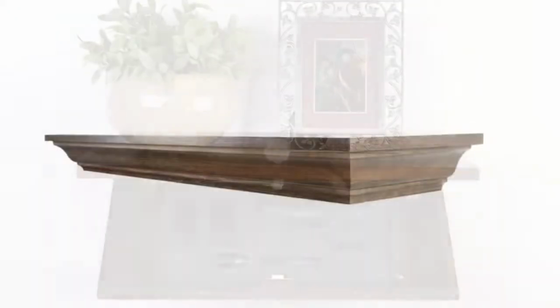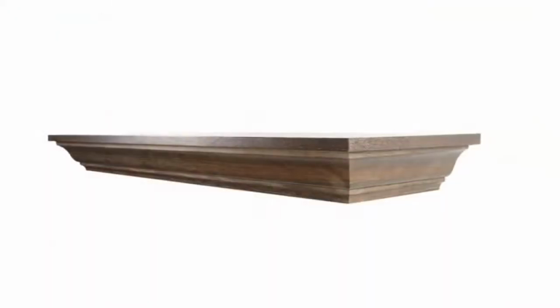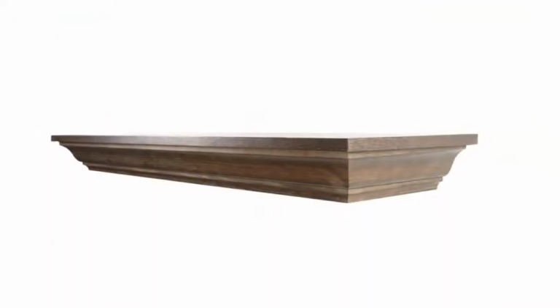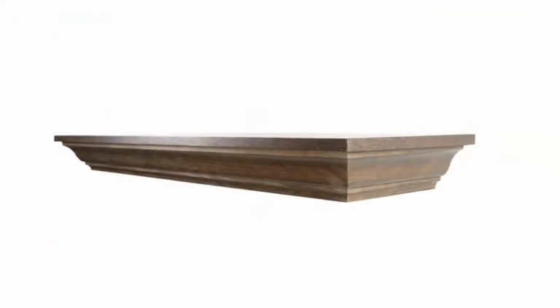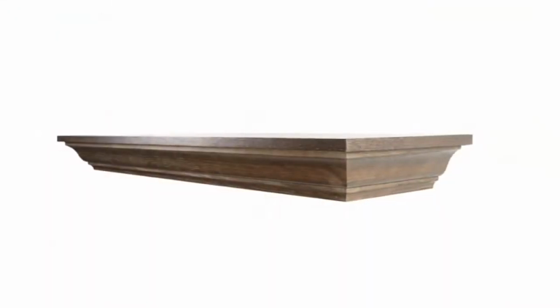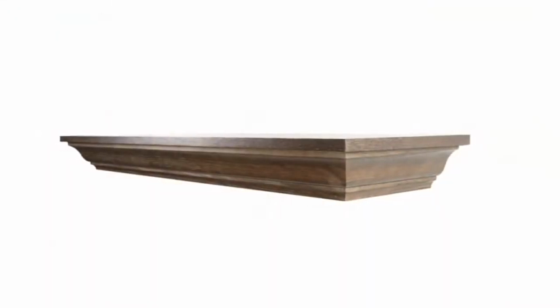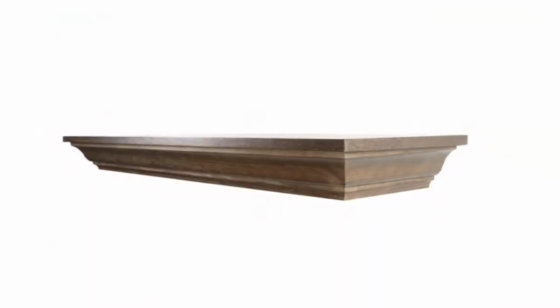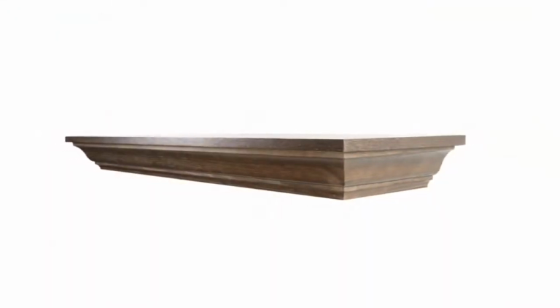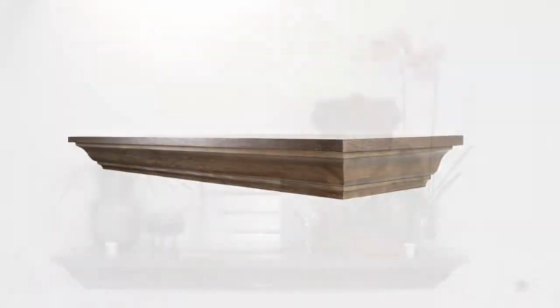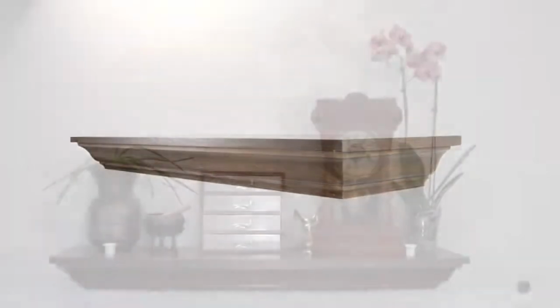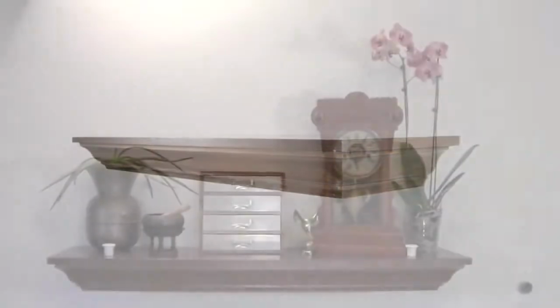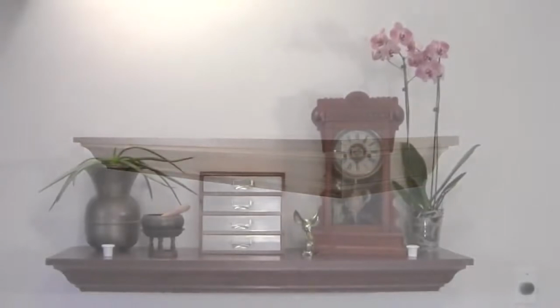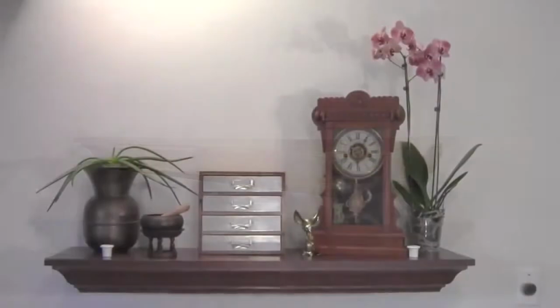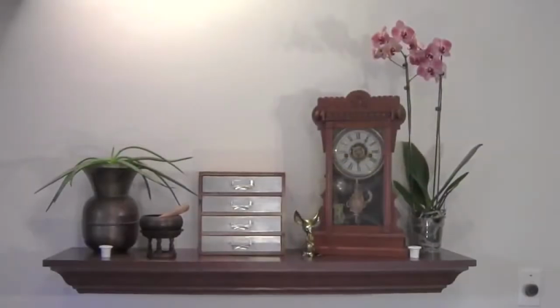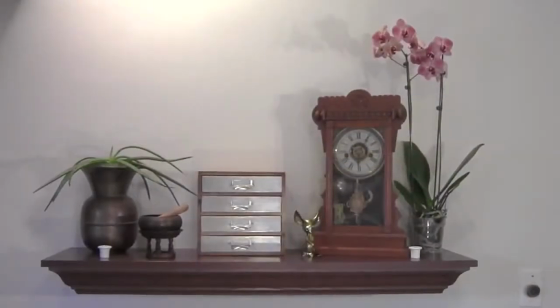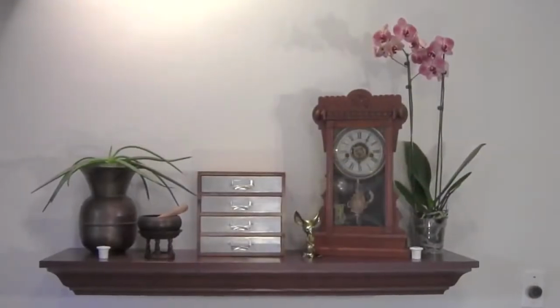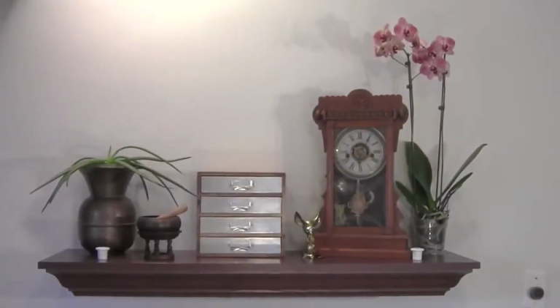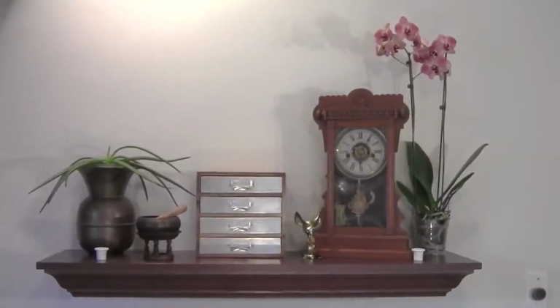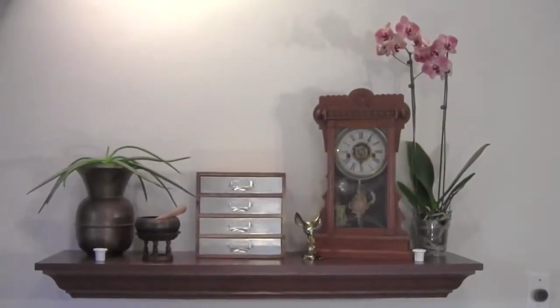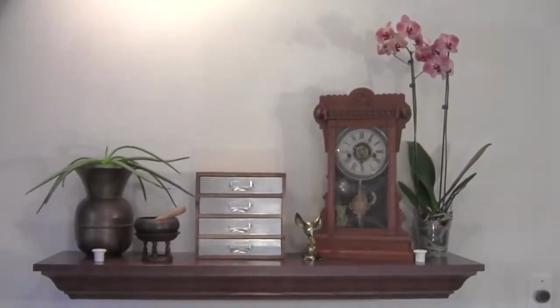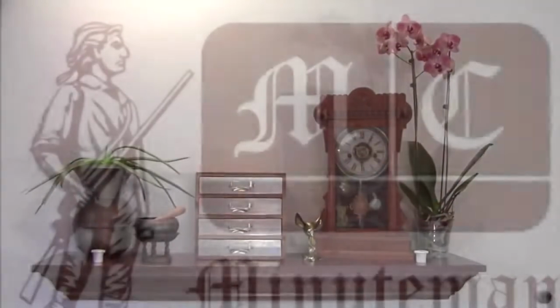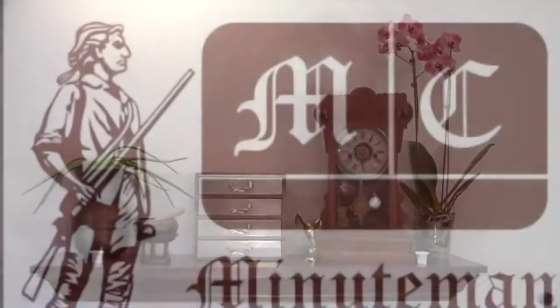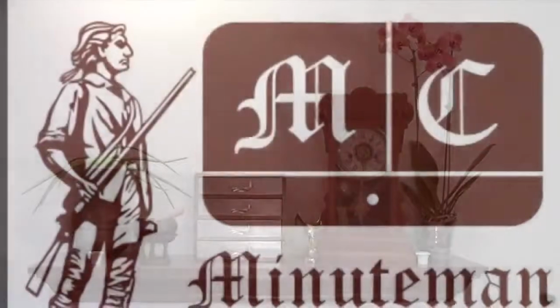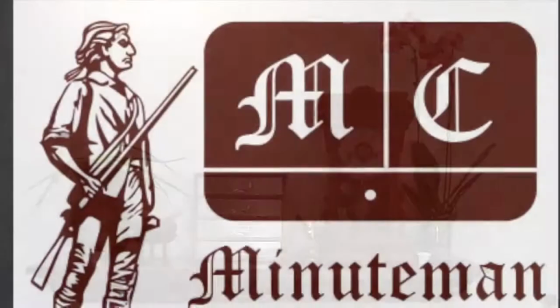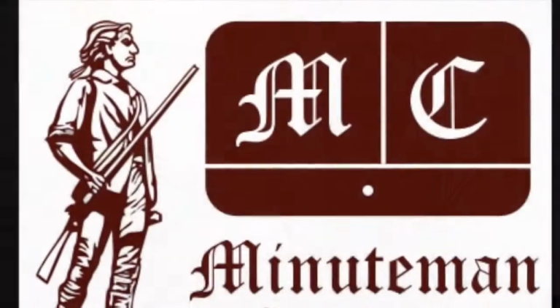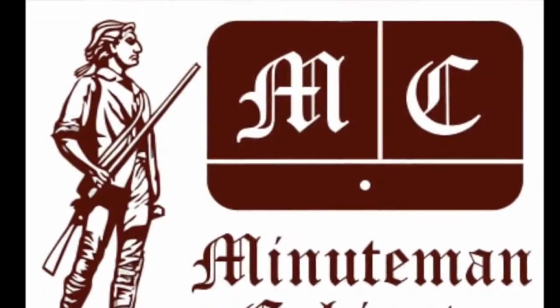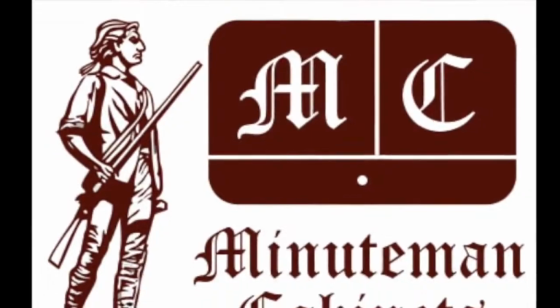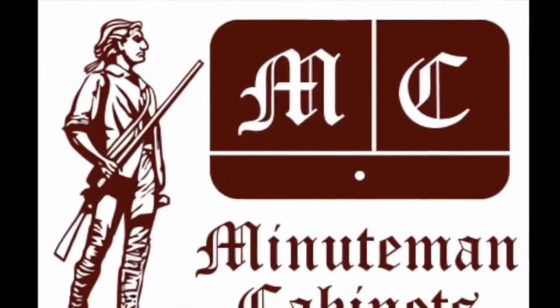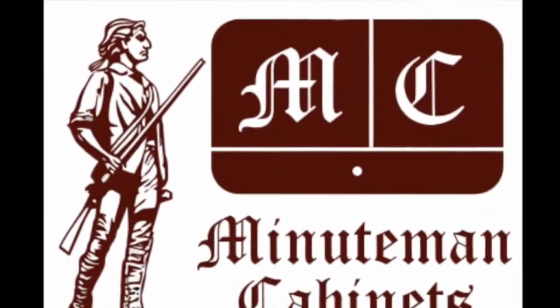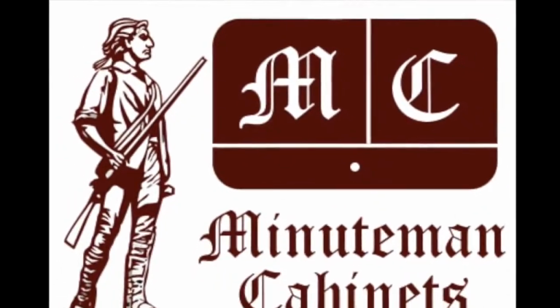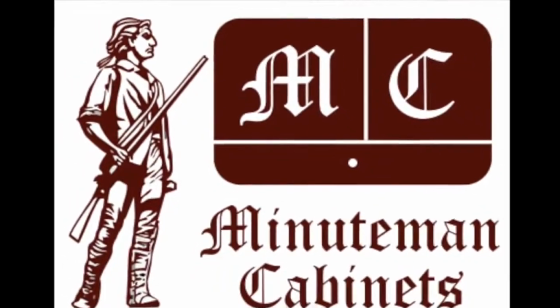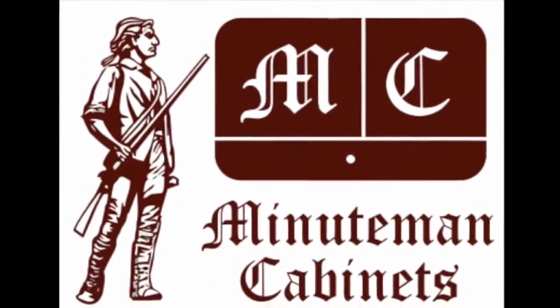Storing money, jewelry, or other valuables has never been easier. Pick up a MinuteMen cabinet today.